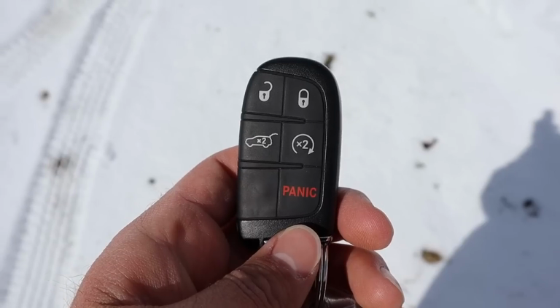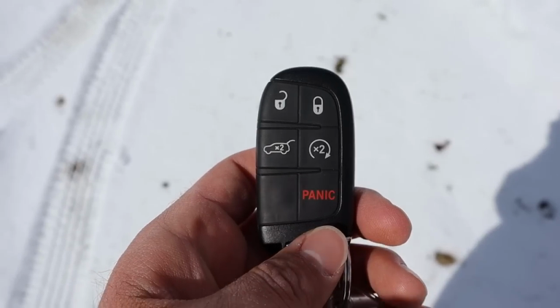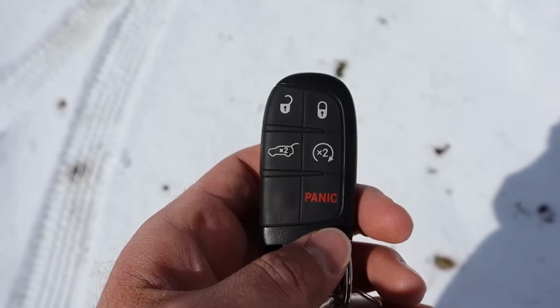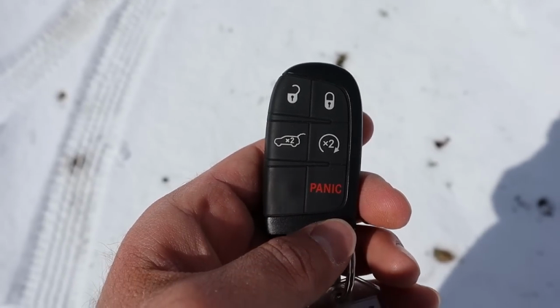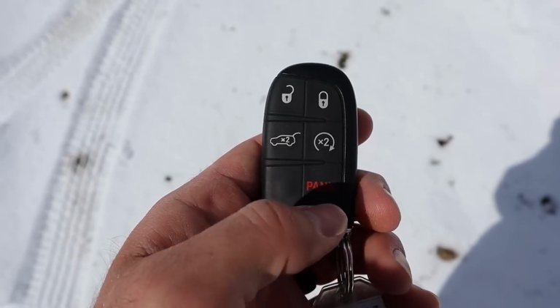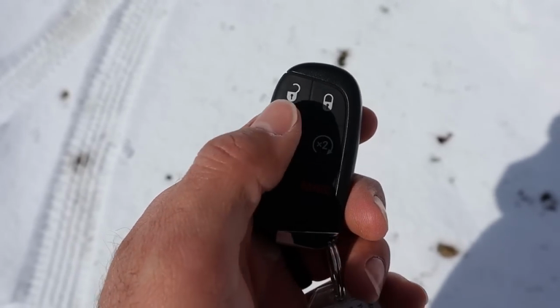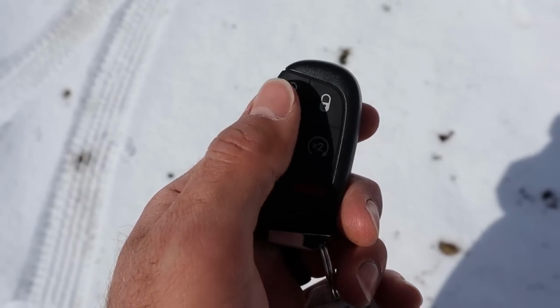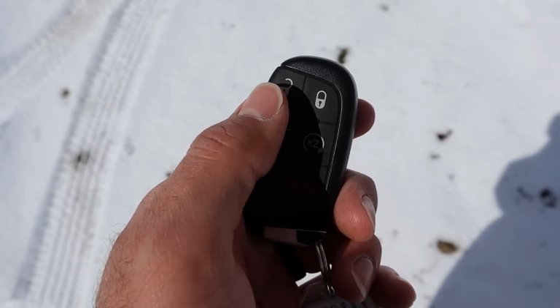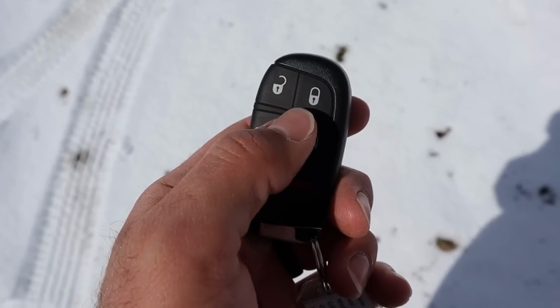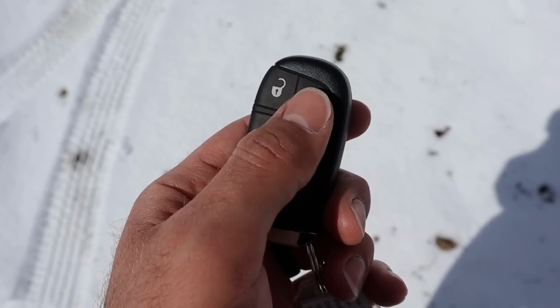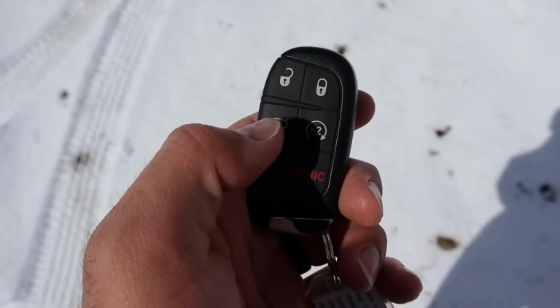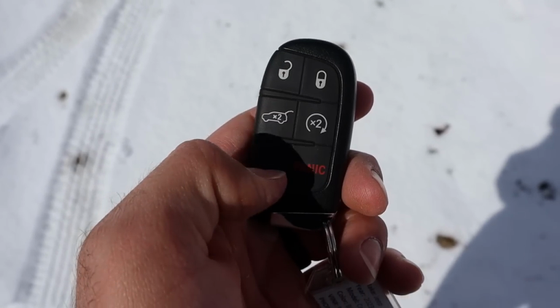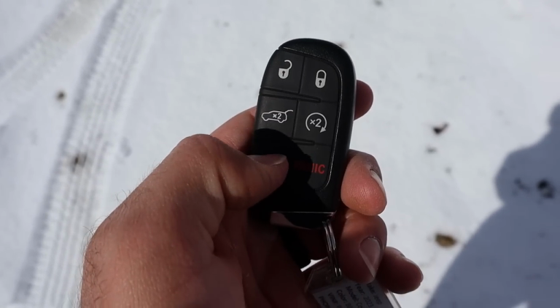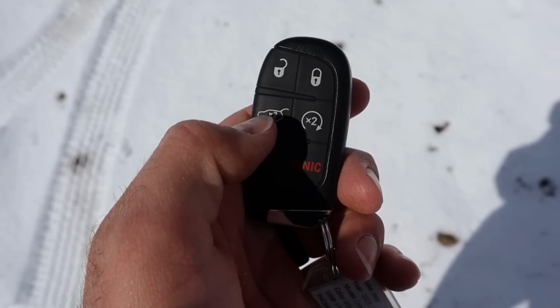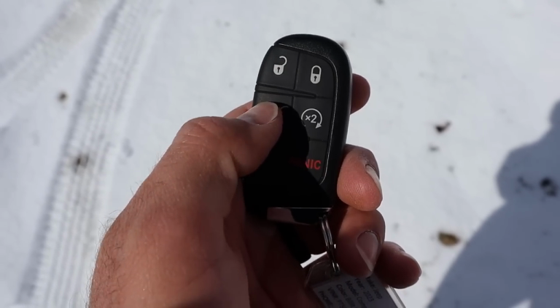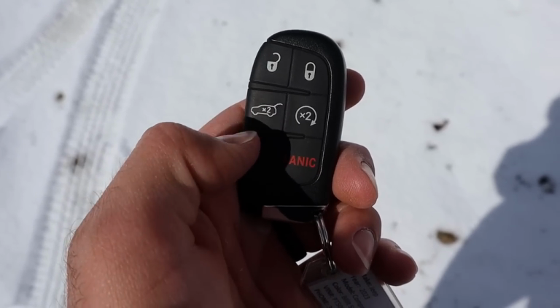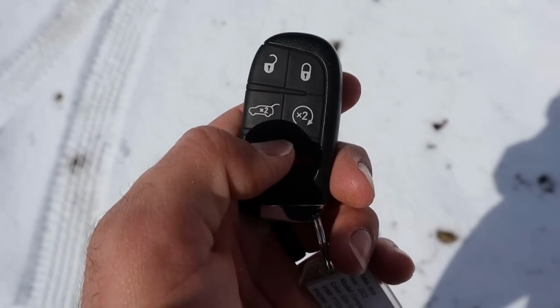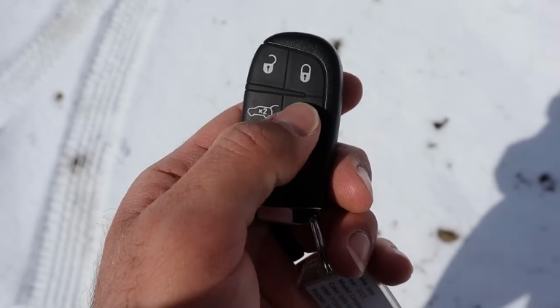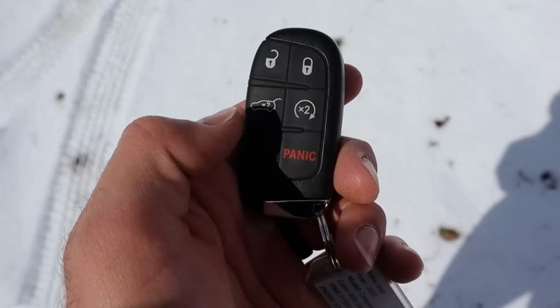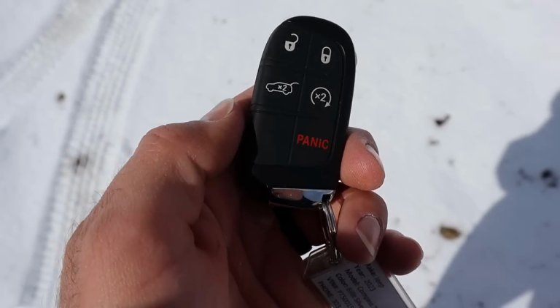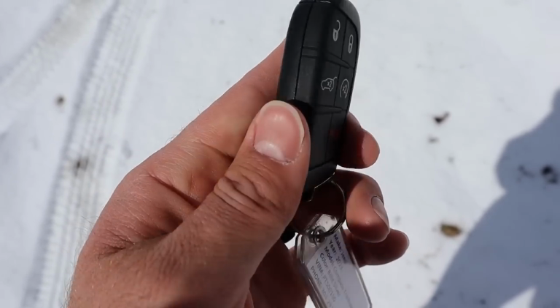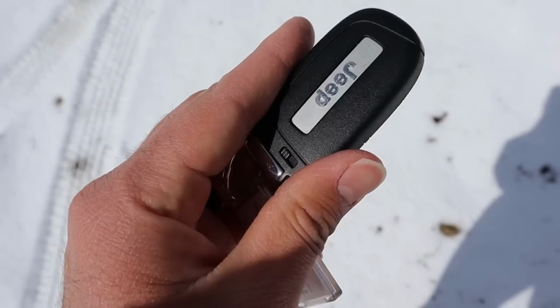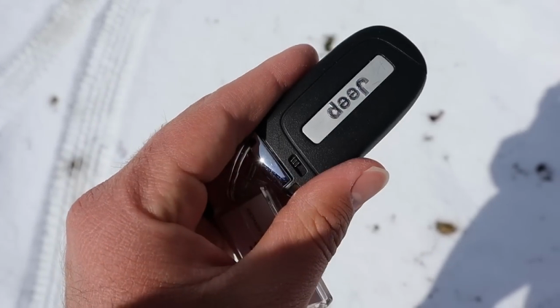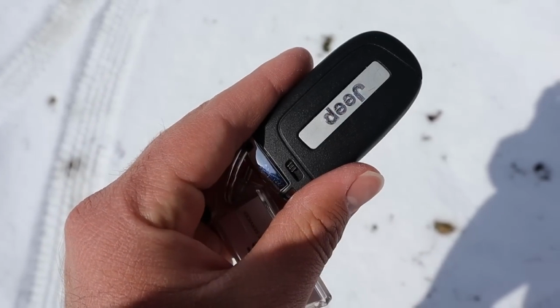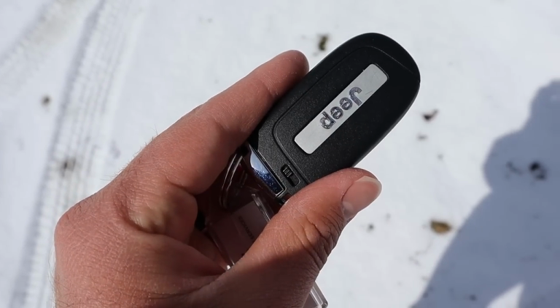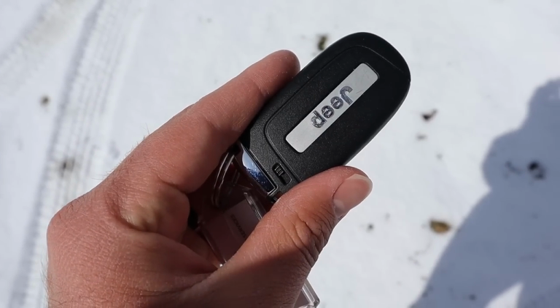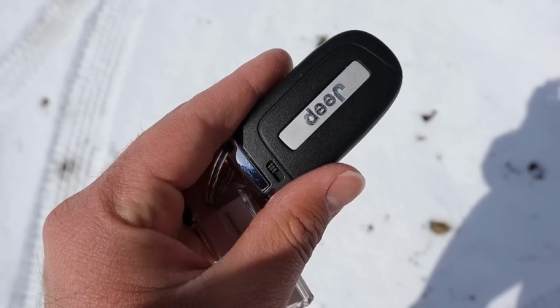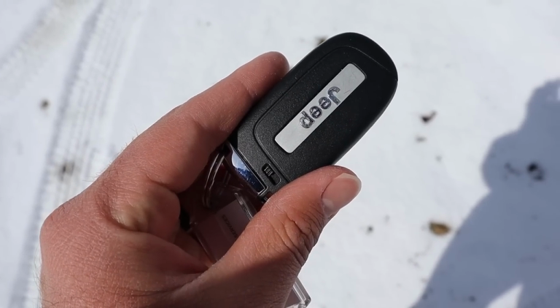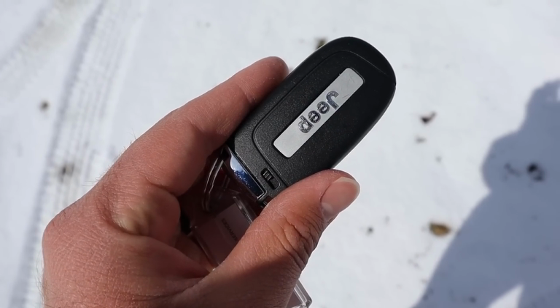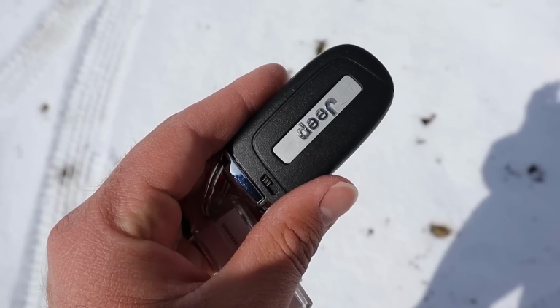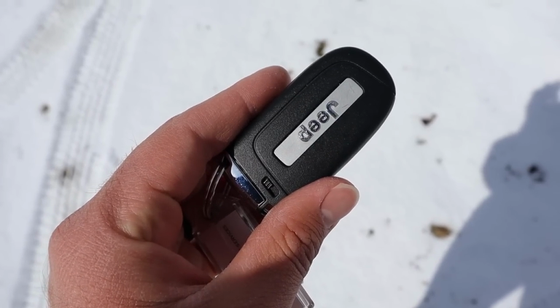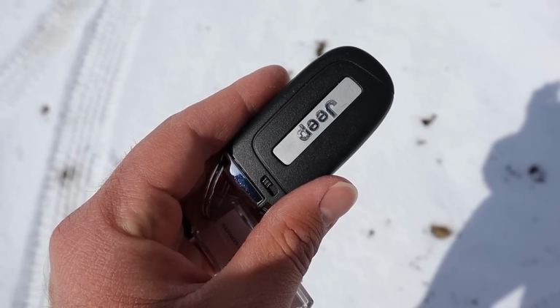Here's the key fob. We have our unlock function, lock function, the opening for the hatch, remote start, and then the Jeep logo on the back.